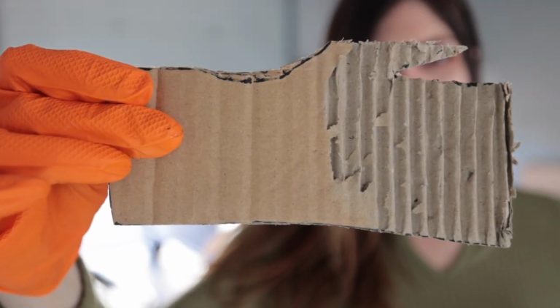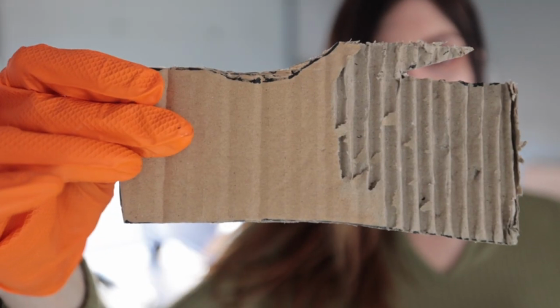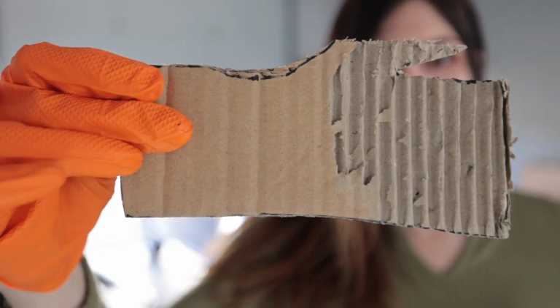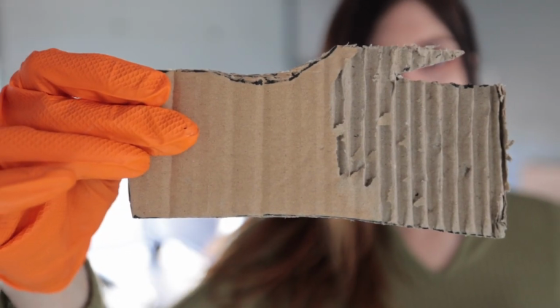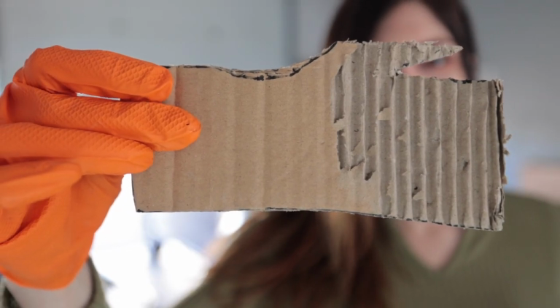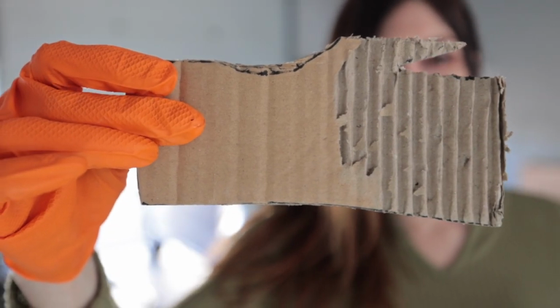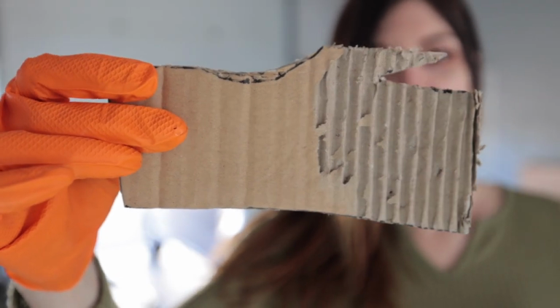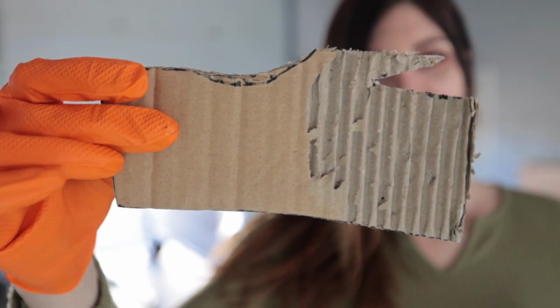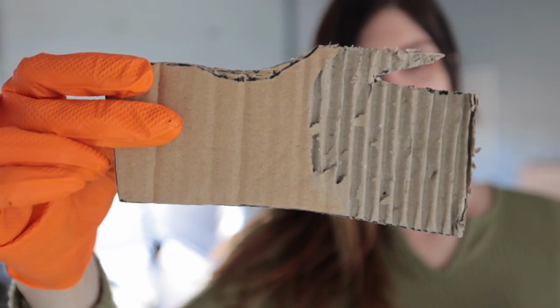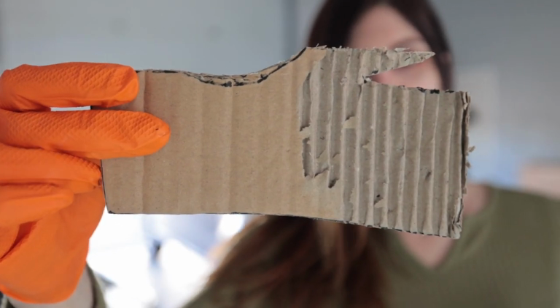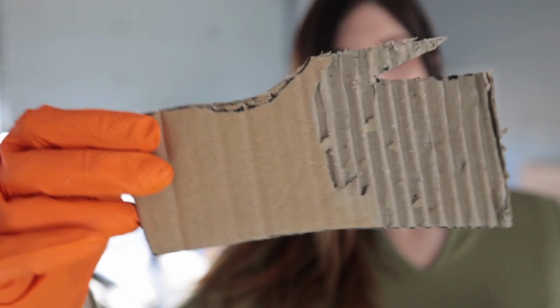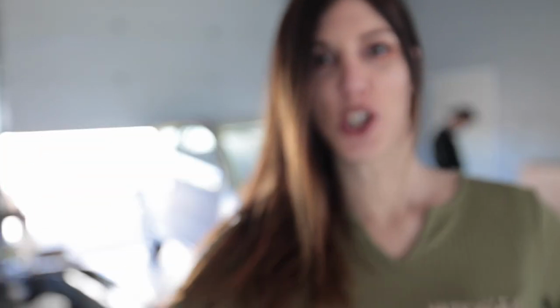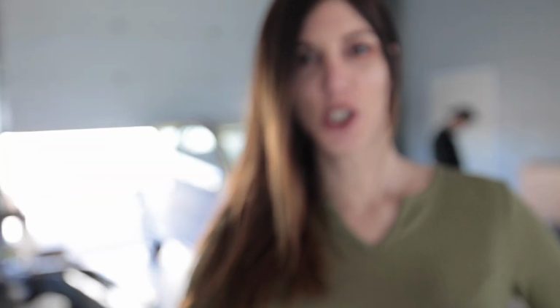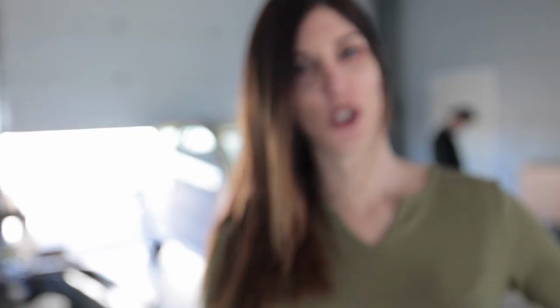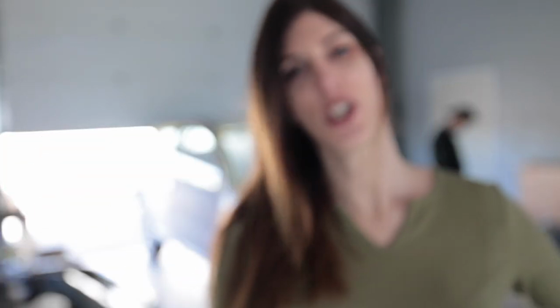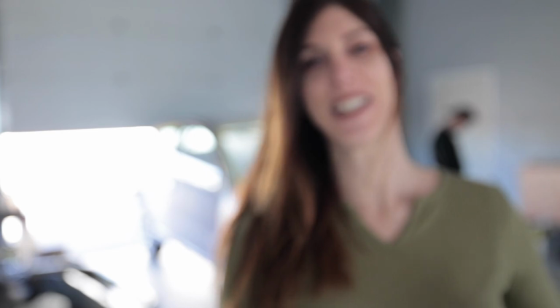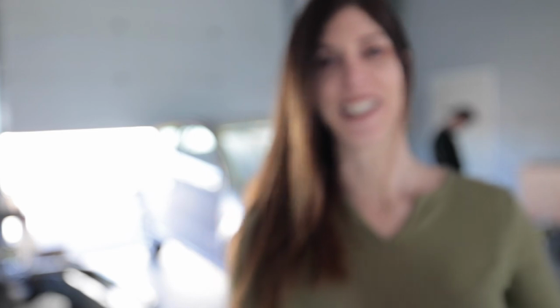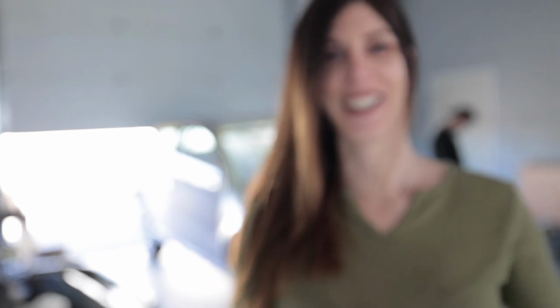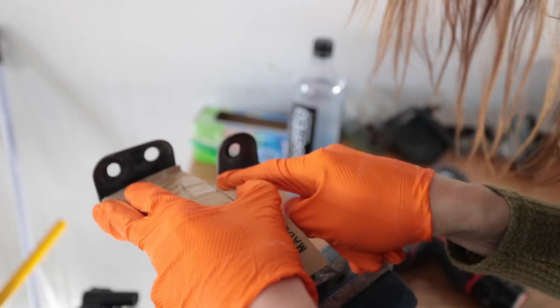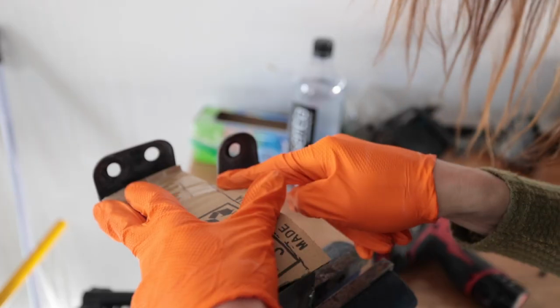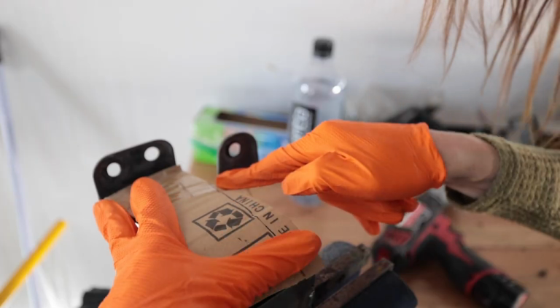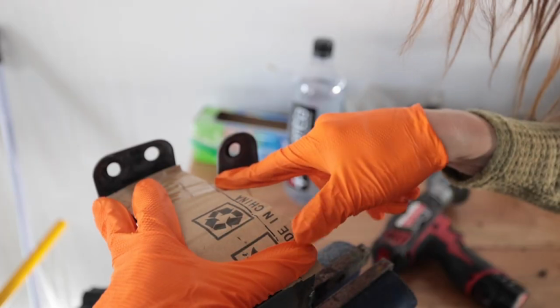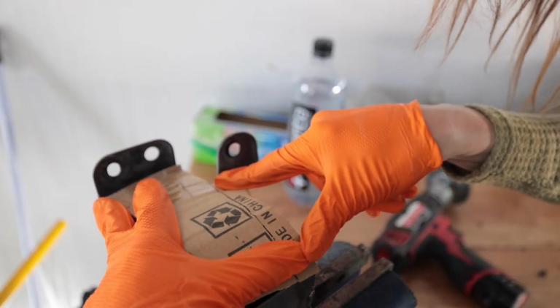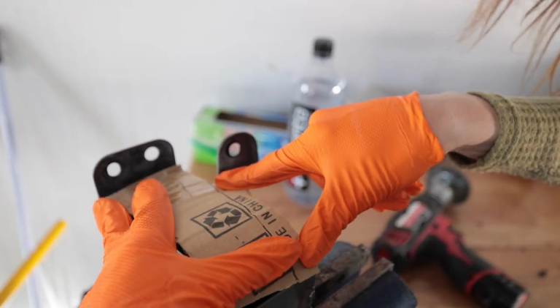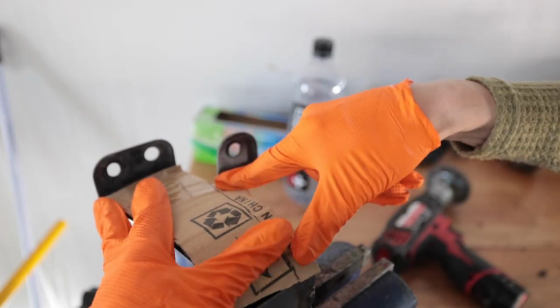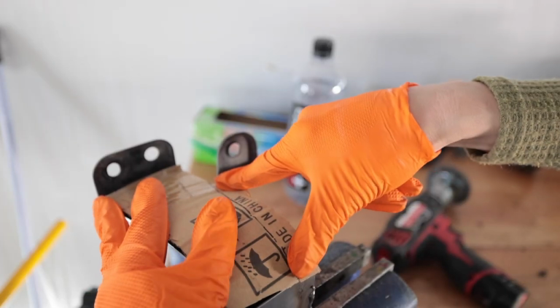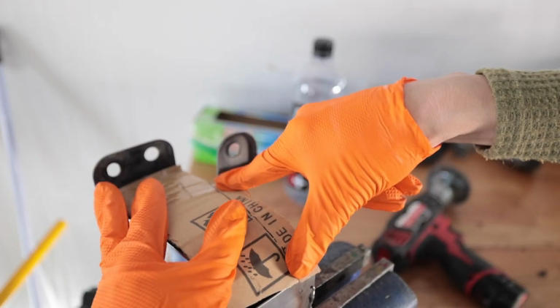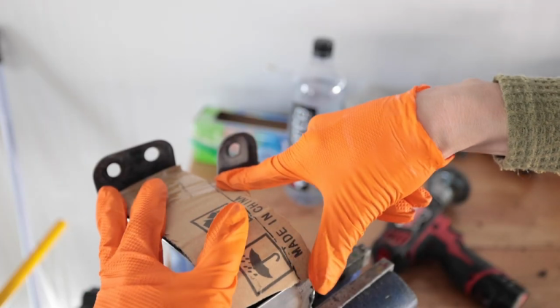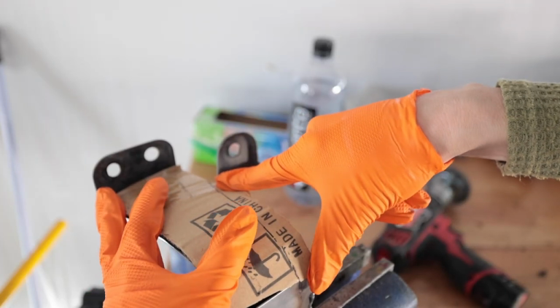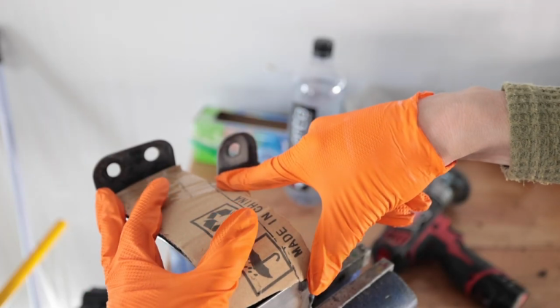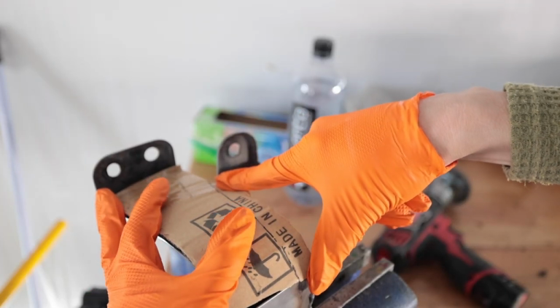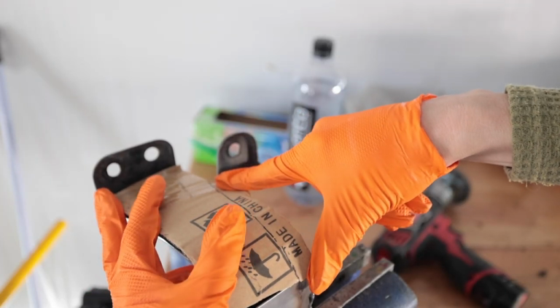Look, it's a poor quality mitten. It's a shitten. Yeah, that works.